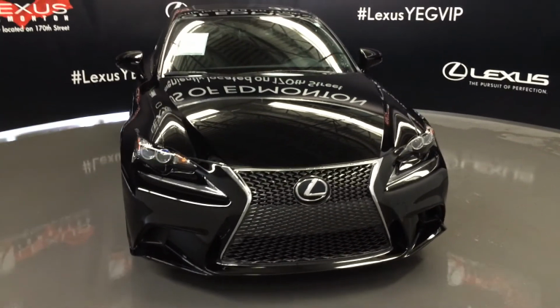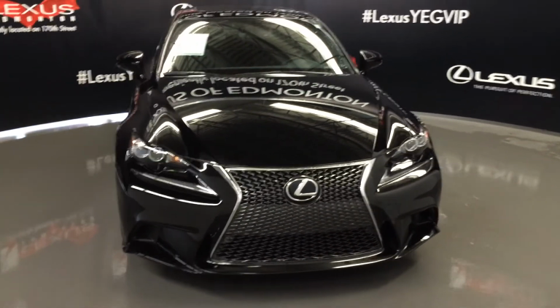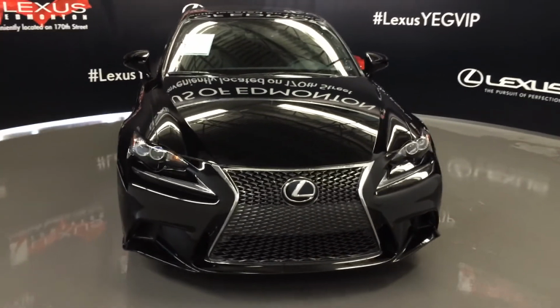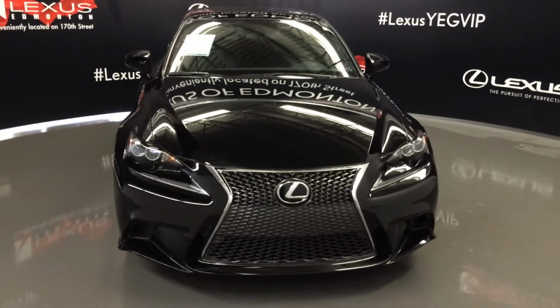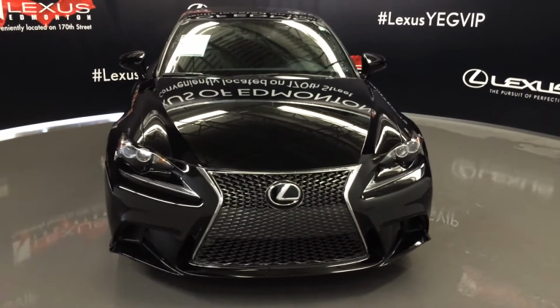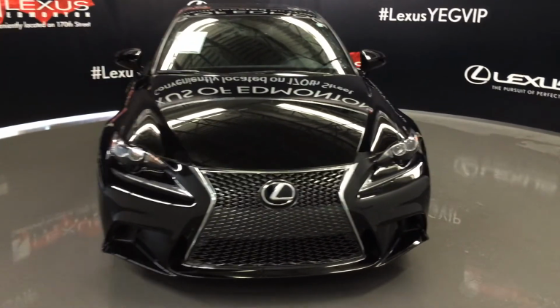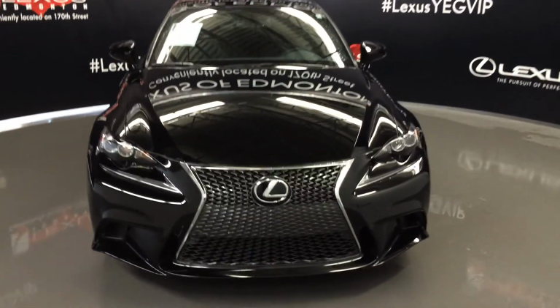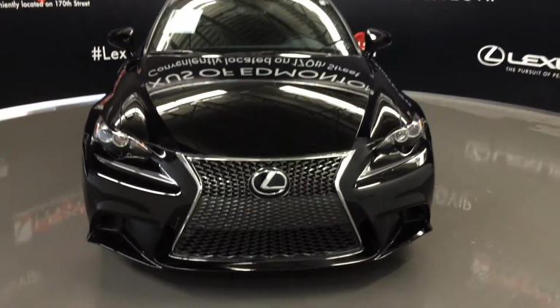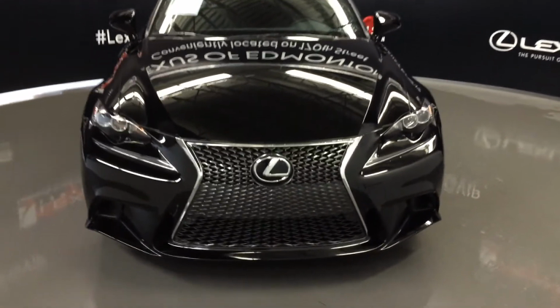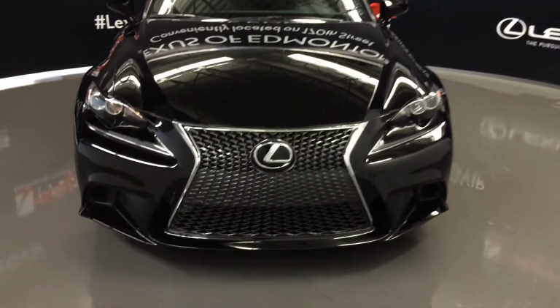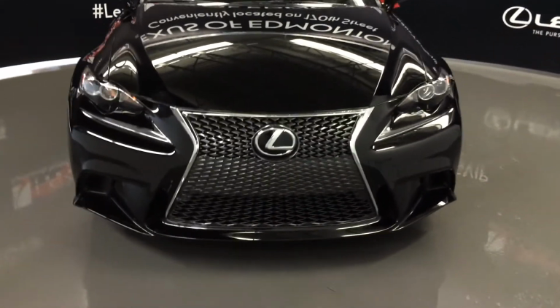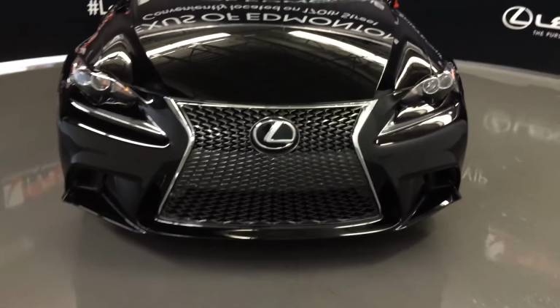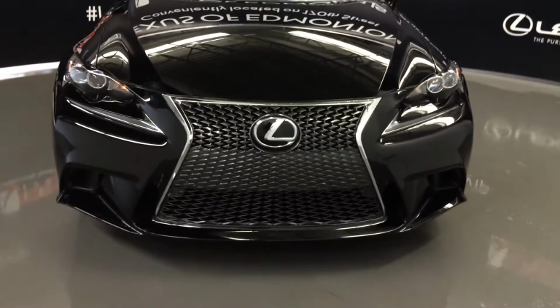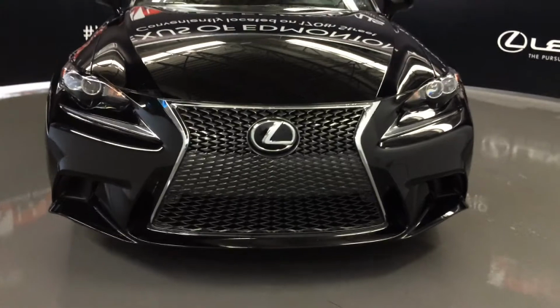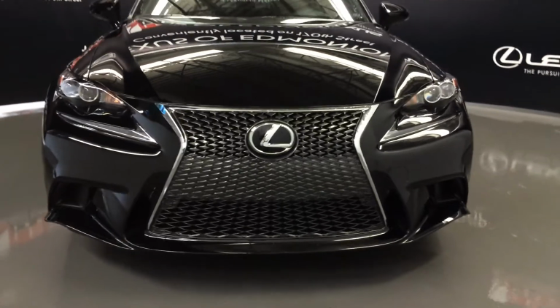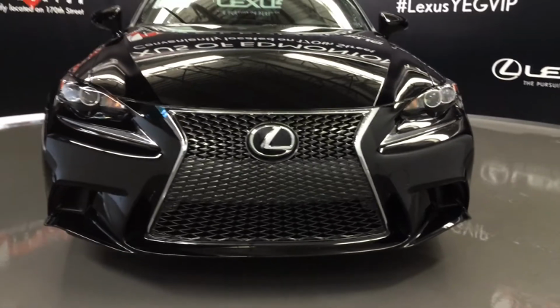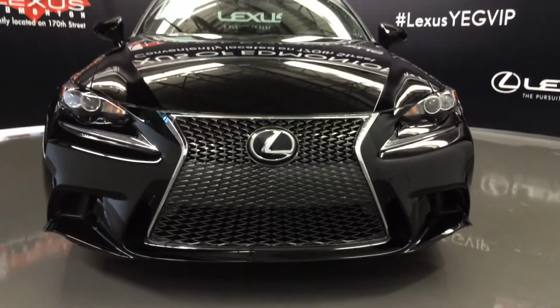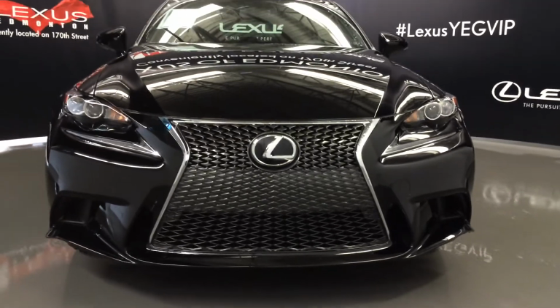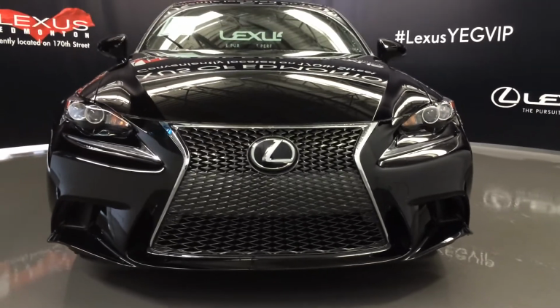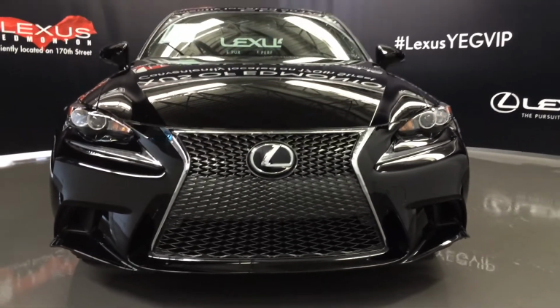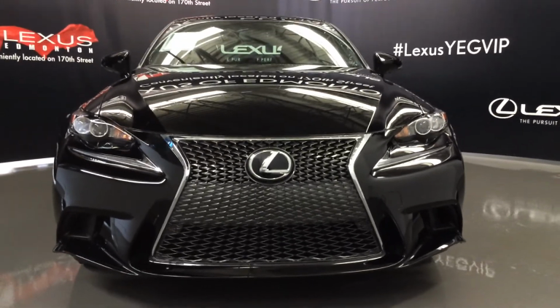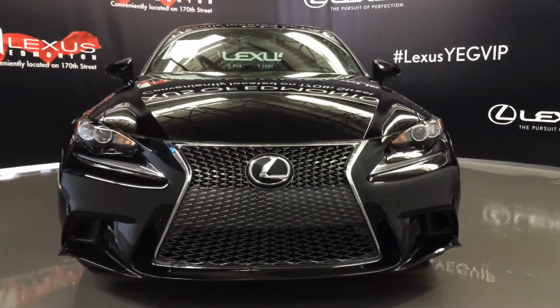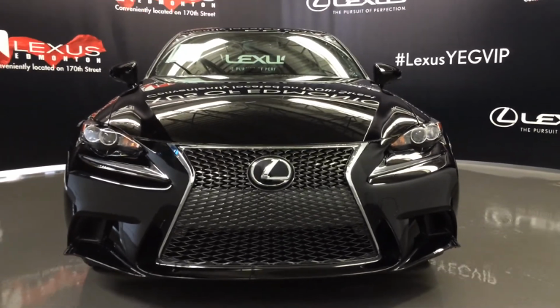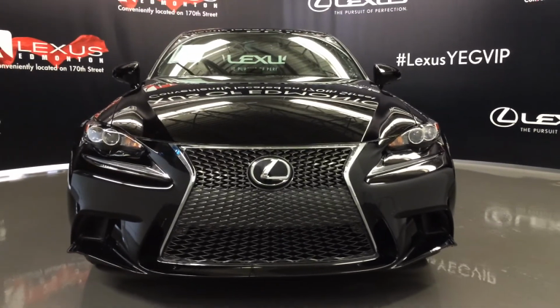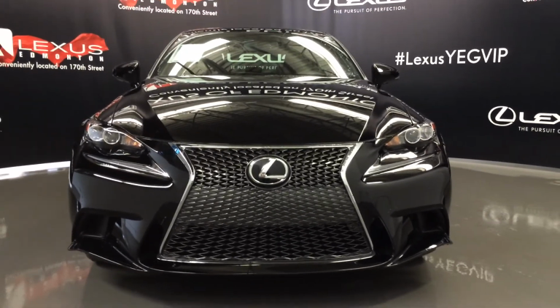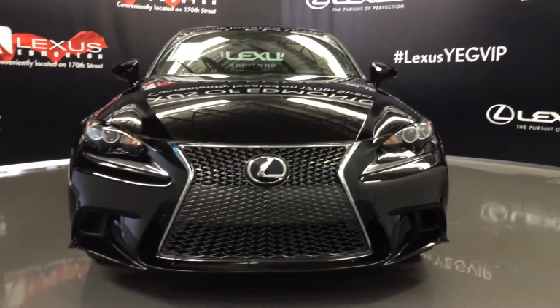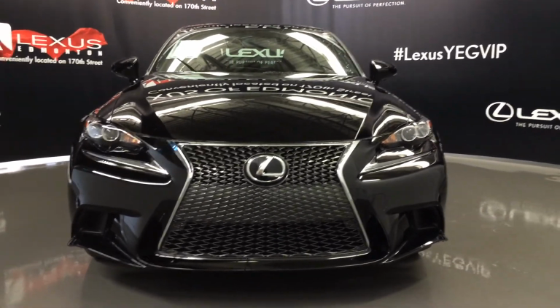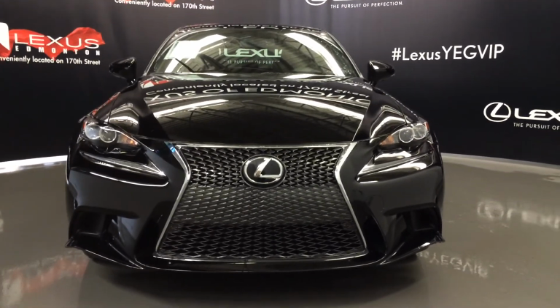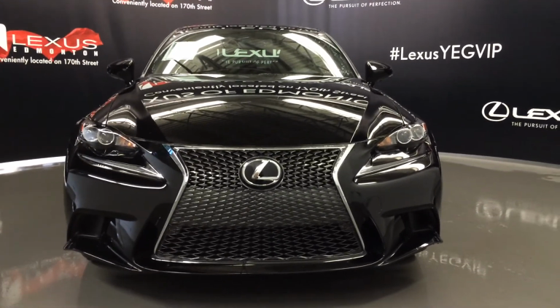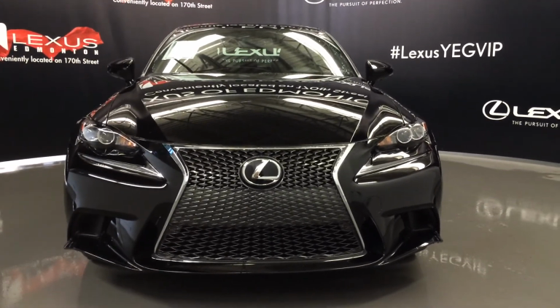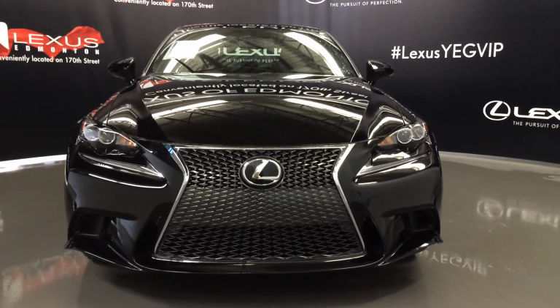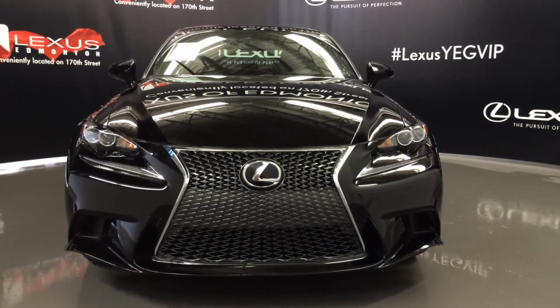And so much more. Come on down to Lexus of Edmonton to check out all the new 2016 IS models.